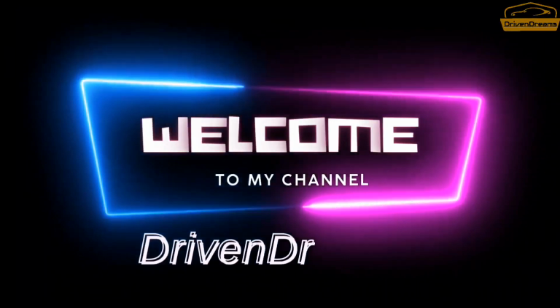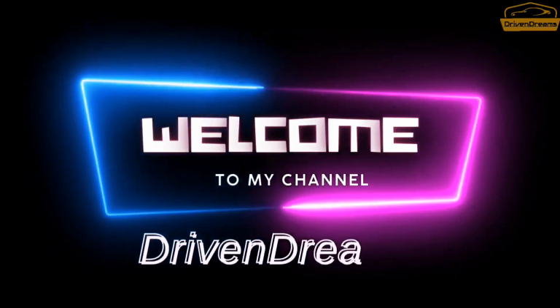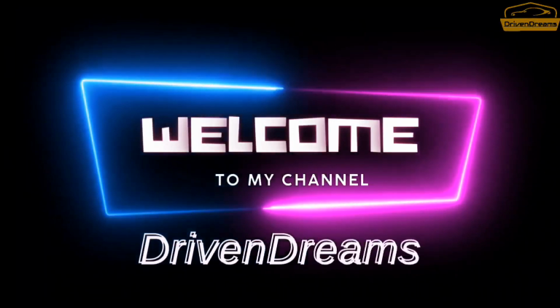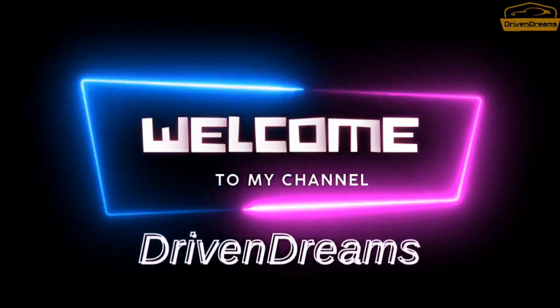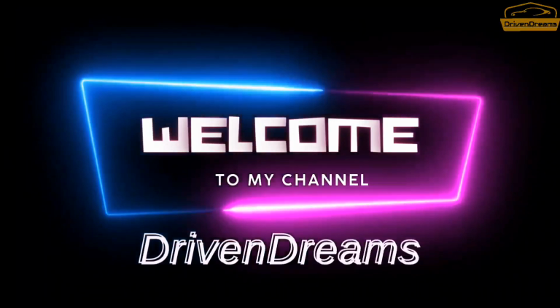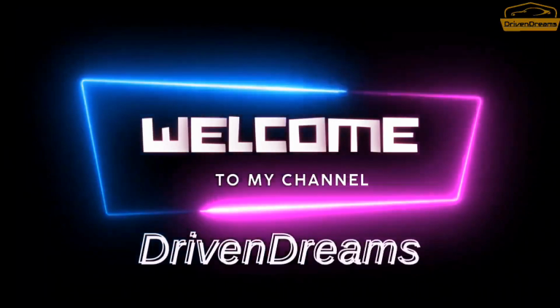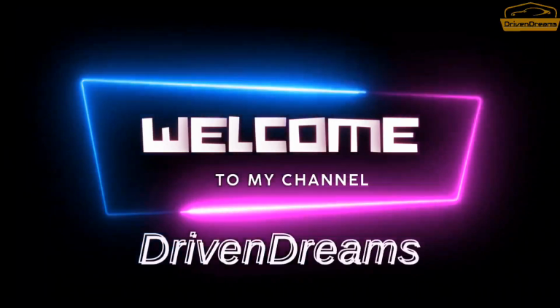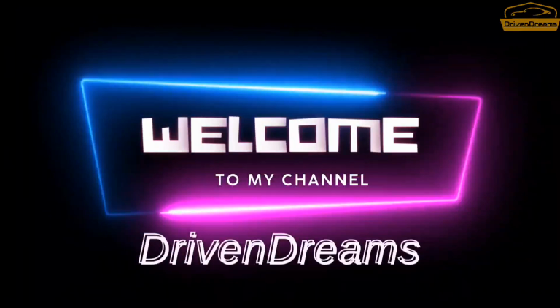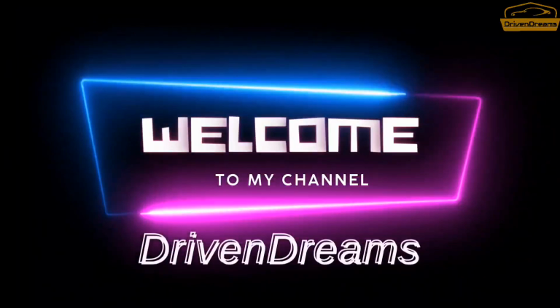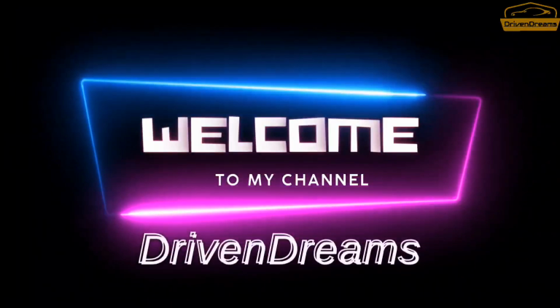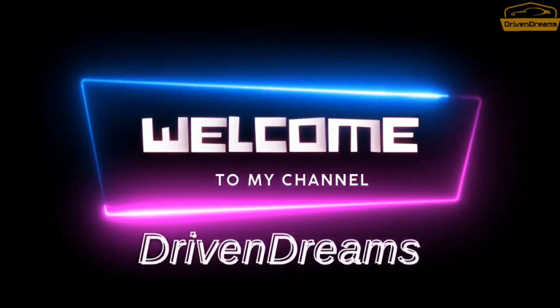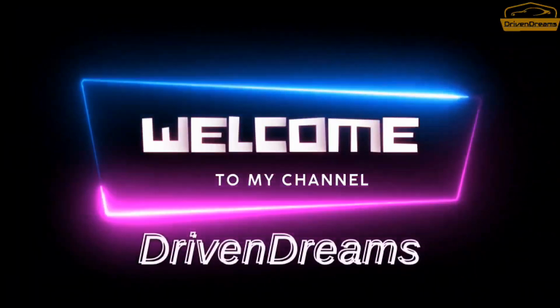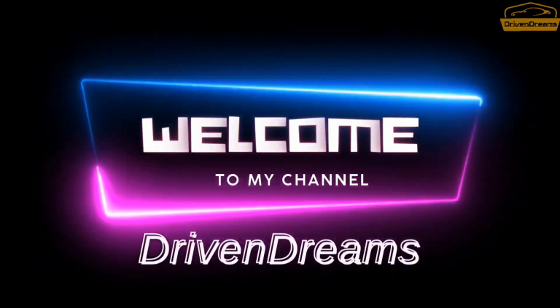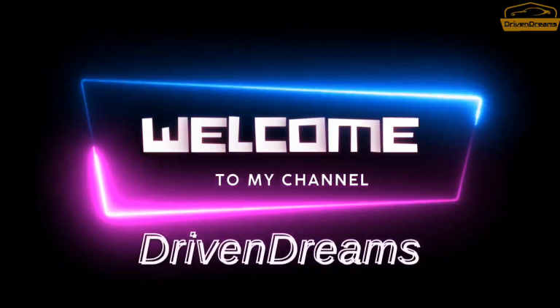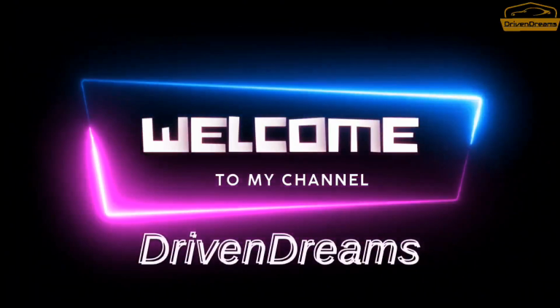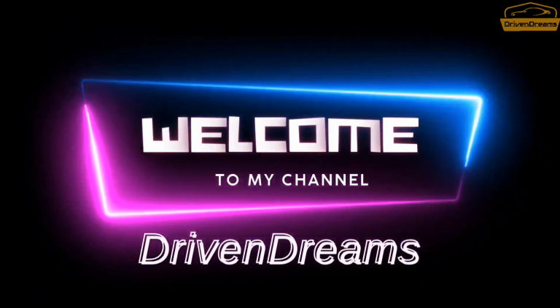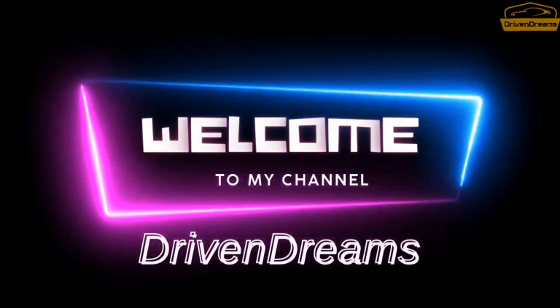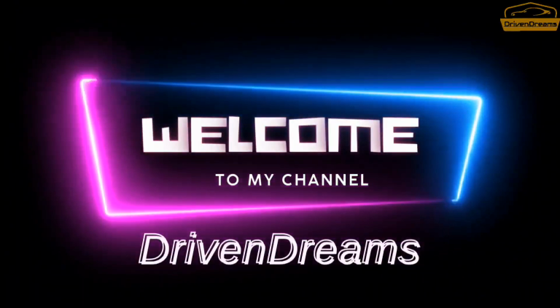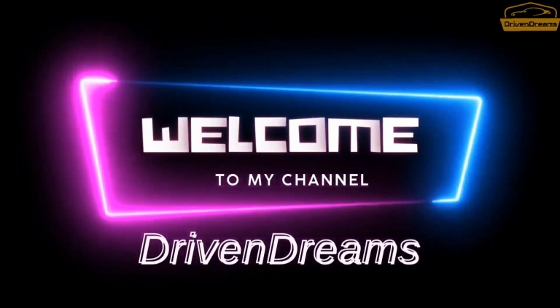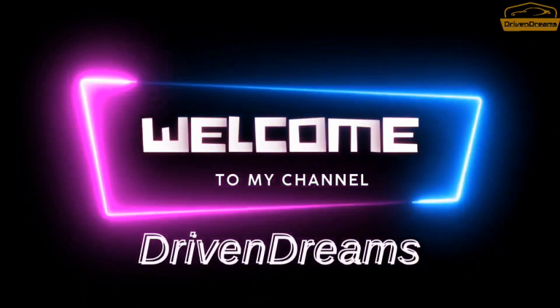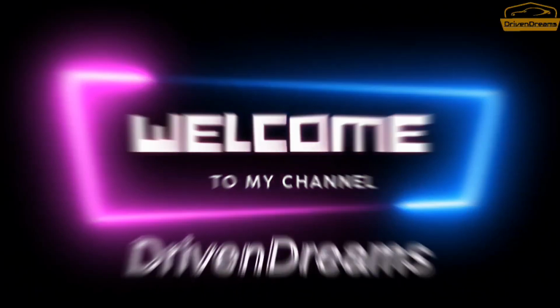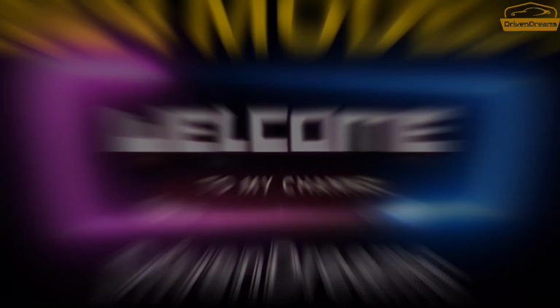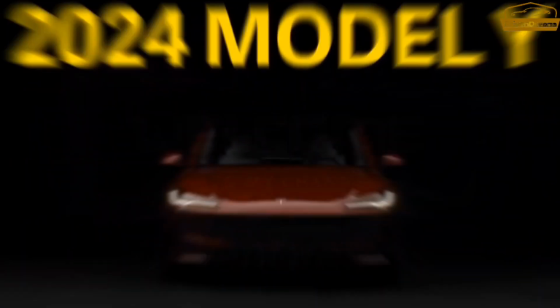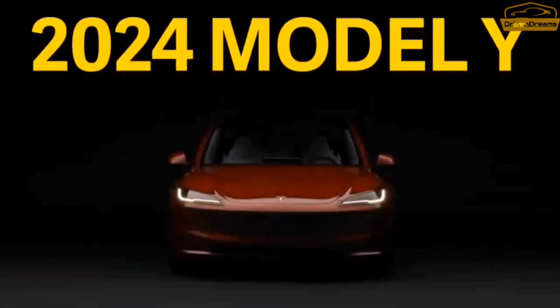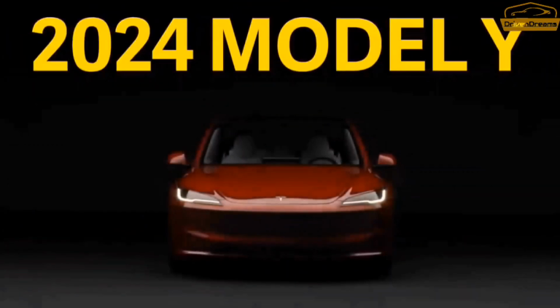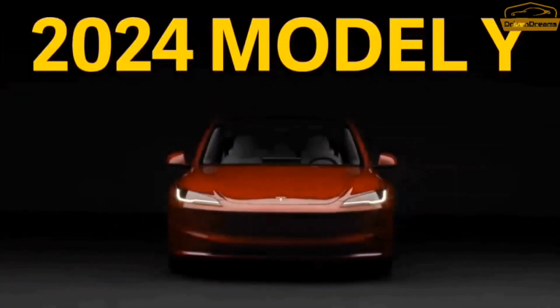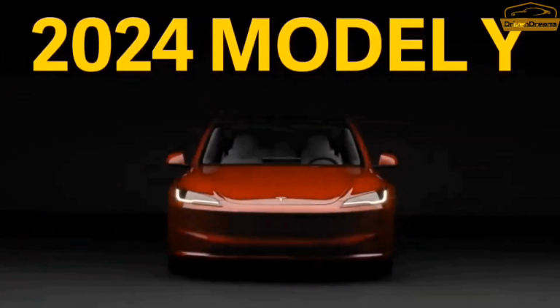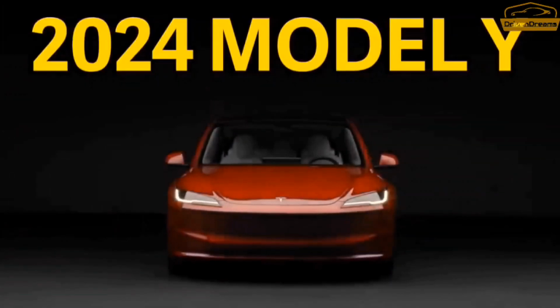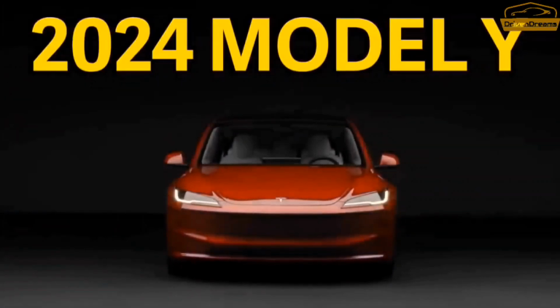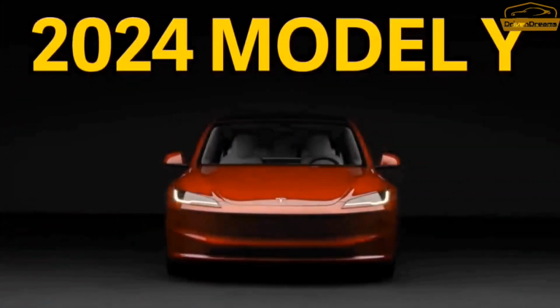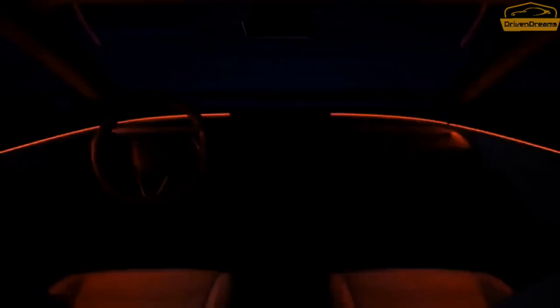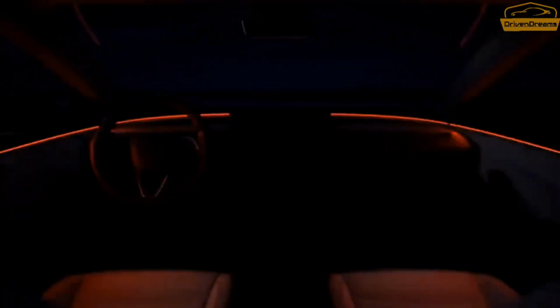Welcome to my channel Driven Dreams. Today we will have a review of the 2024 Tesla Model Y.